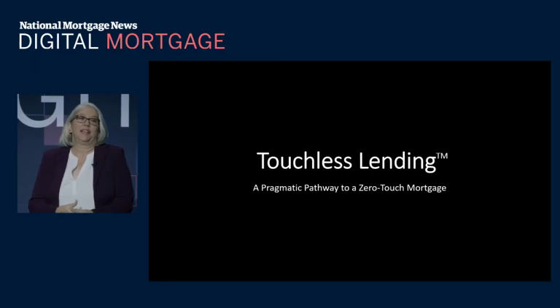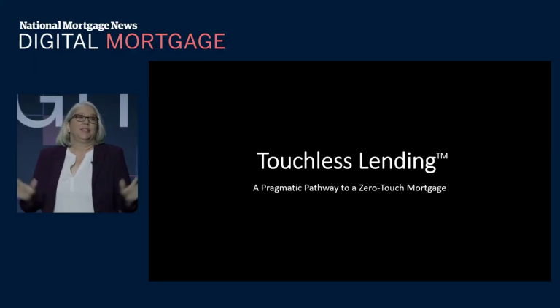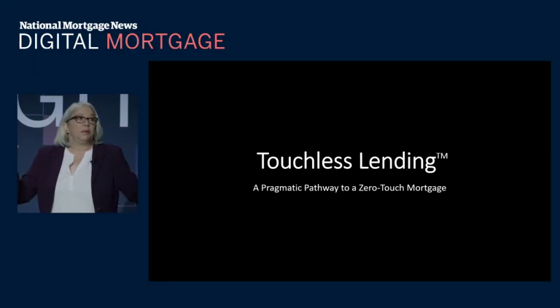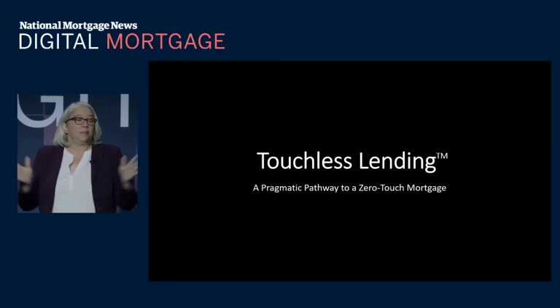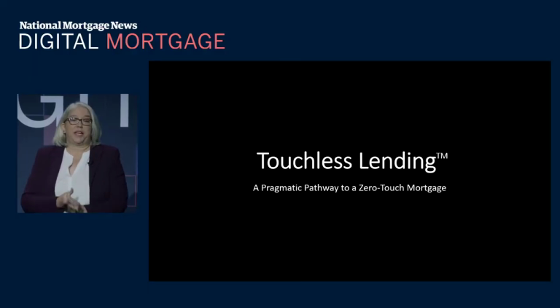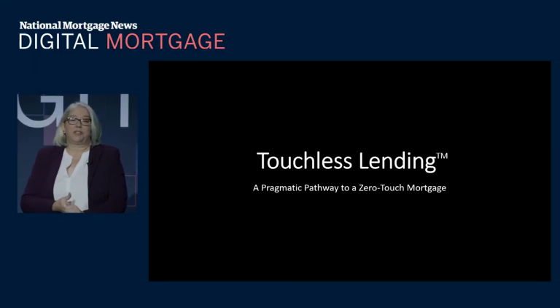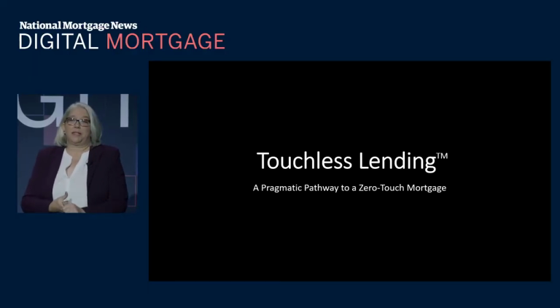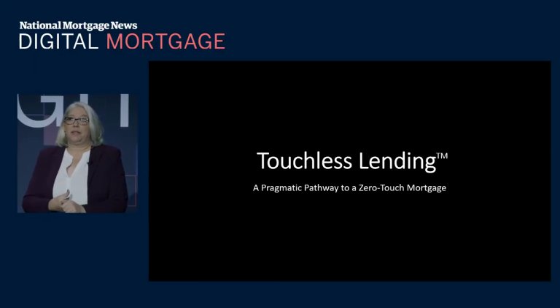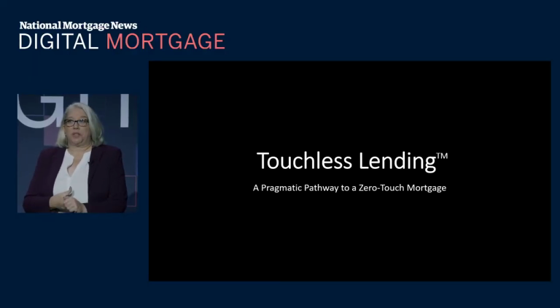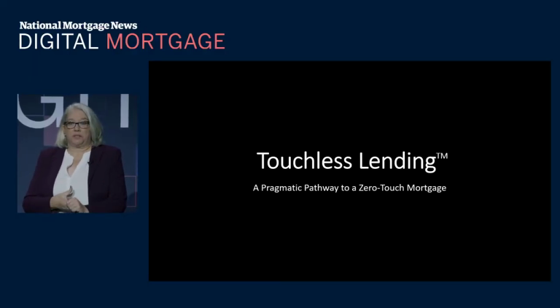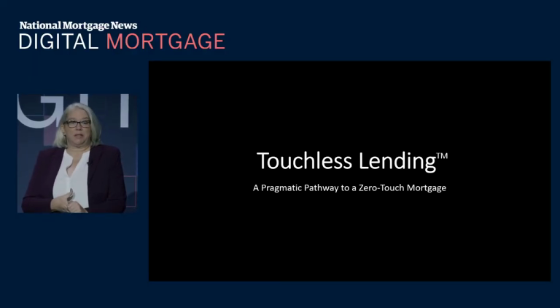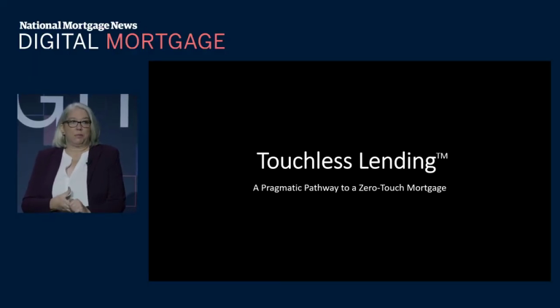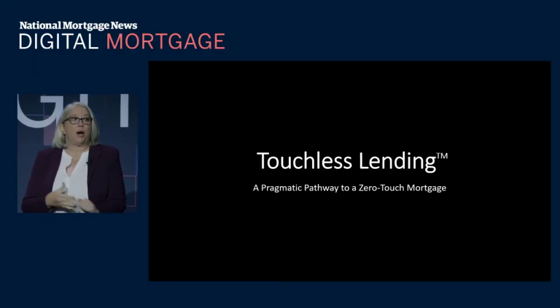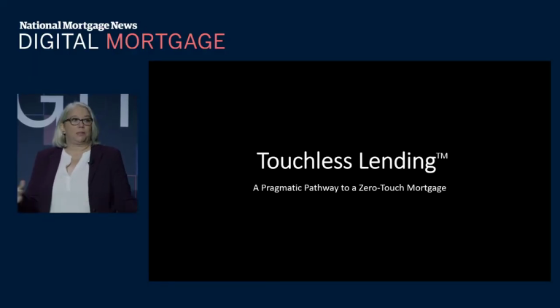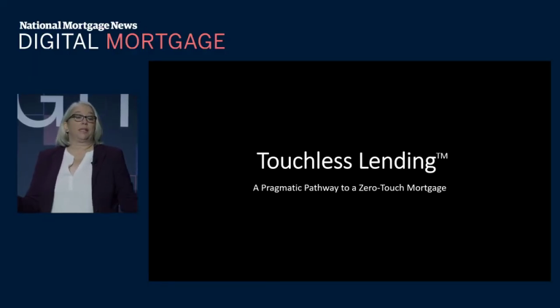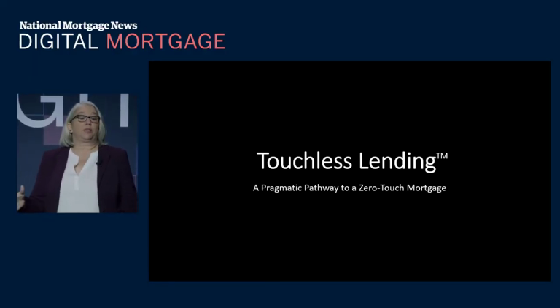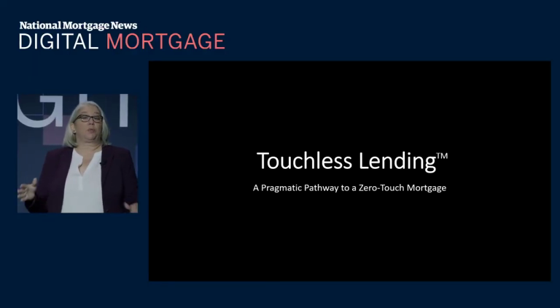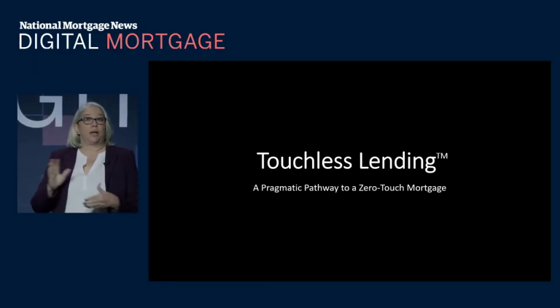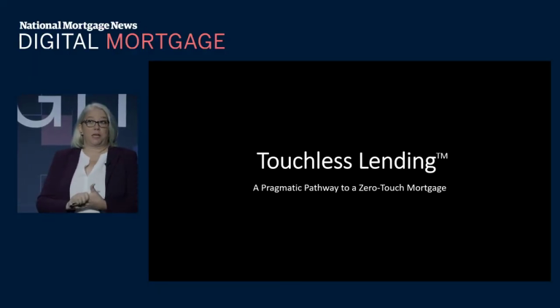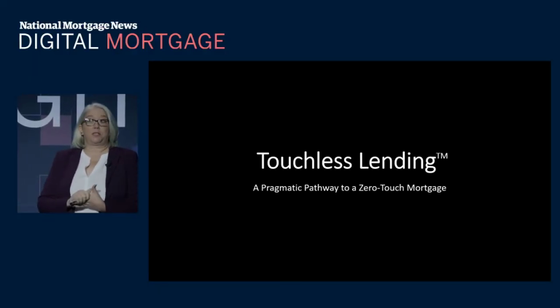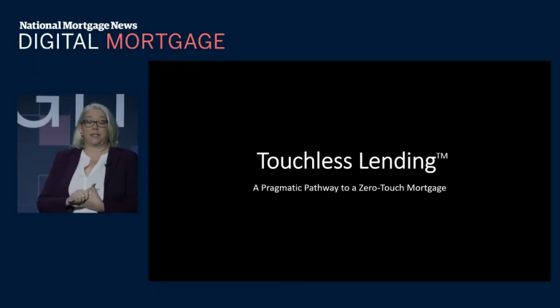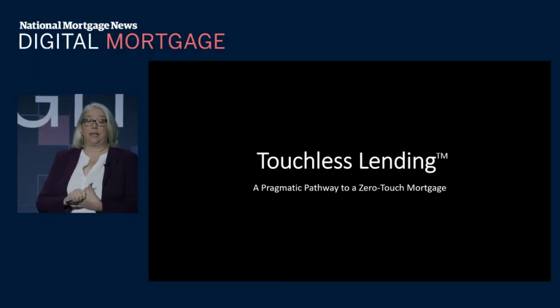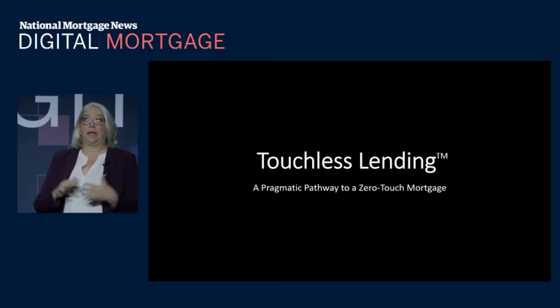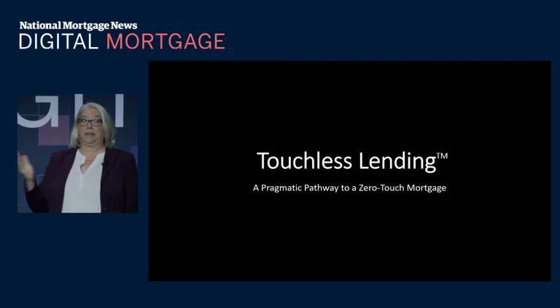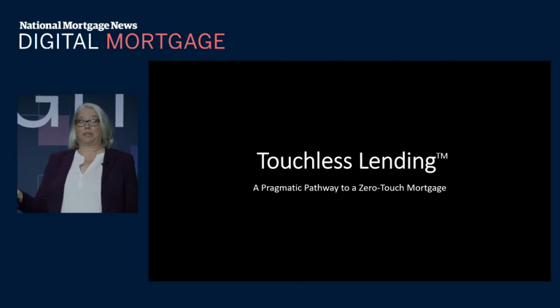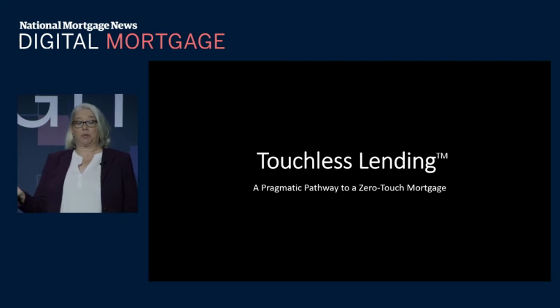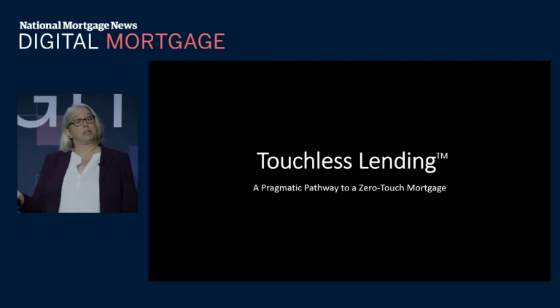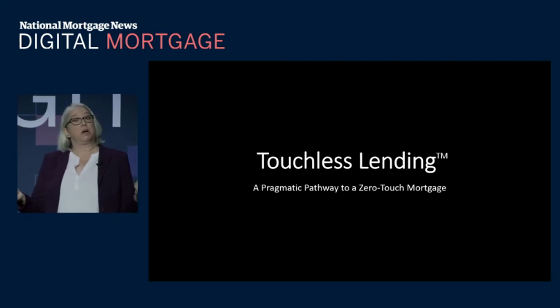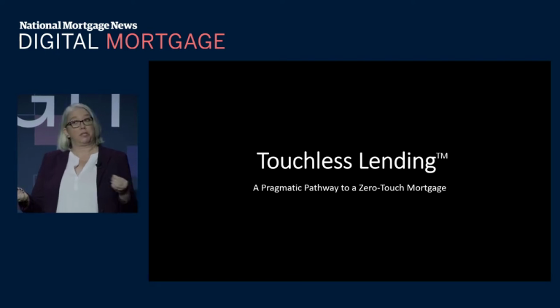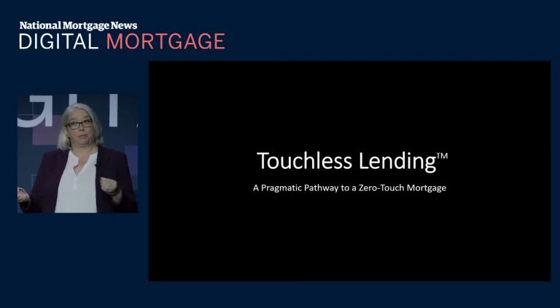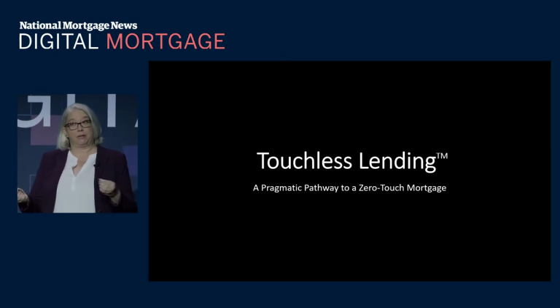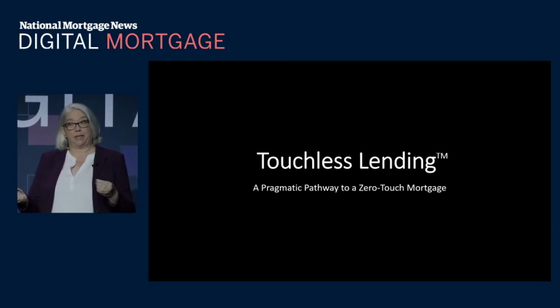My name is Shannon Johnson. I'm with Tevant. I'm a product manager, and I work on touchless lending. And that's what we're here to talk to you about today.